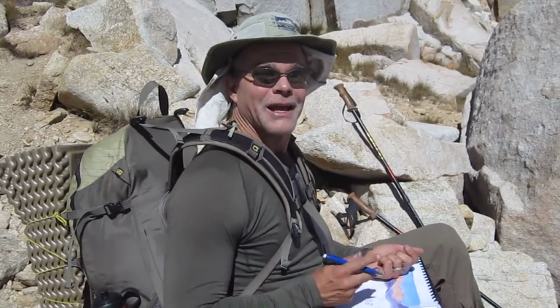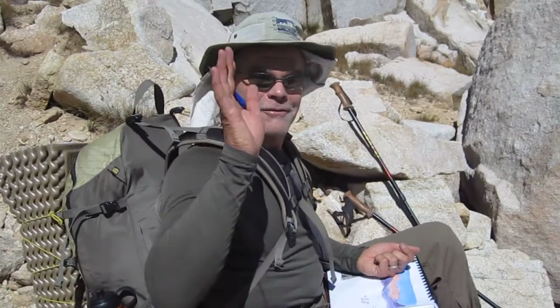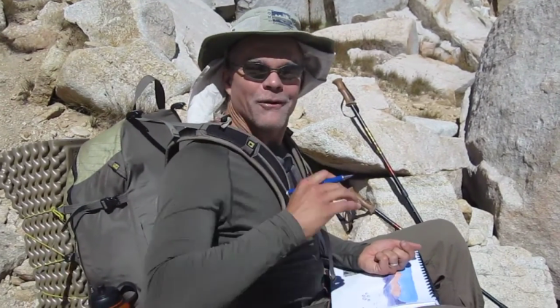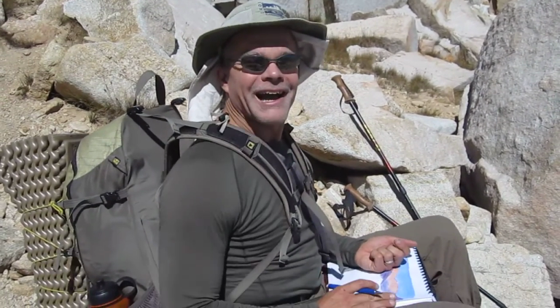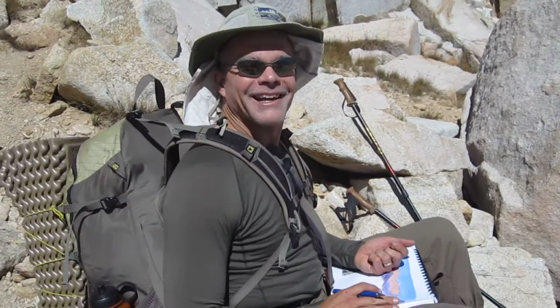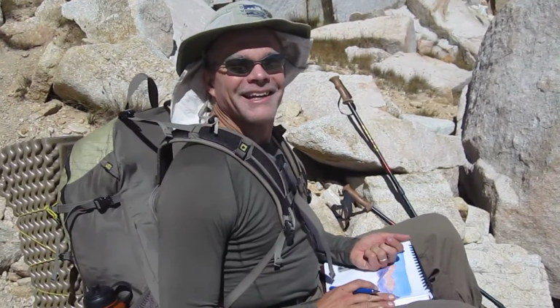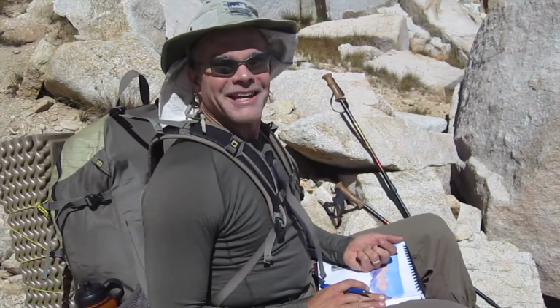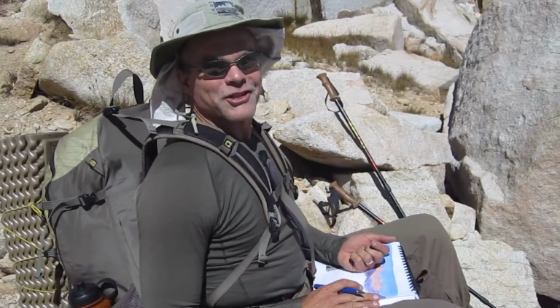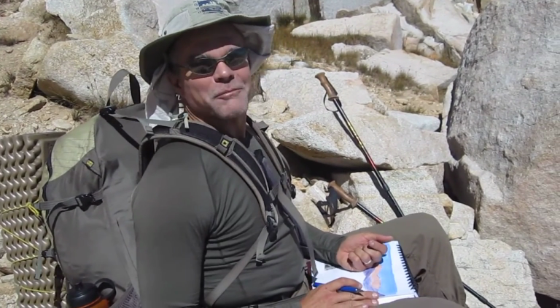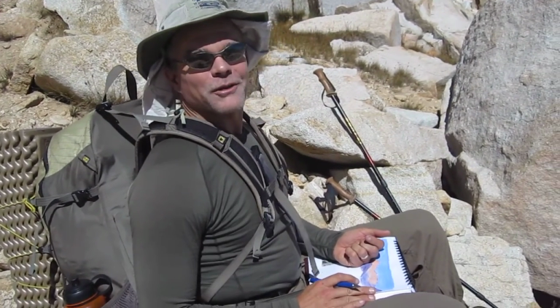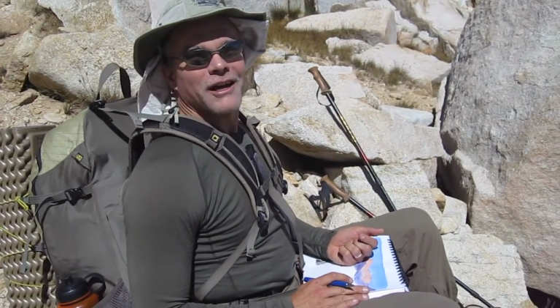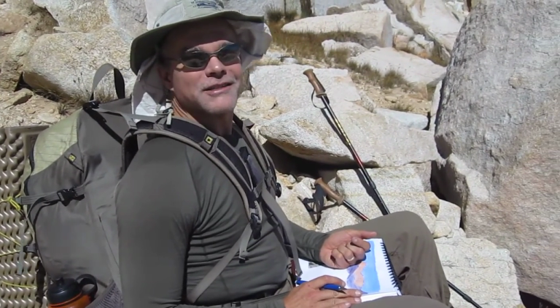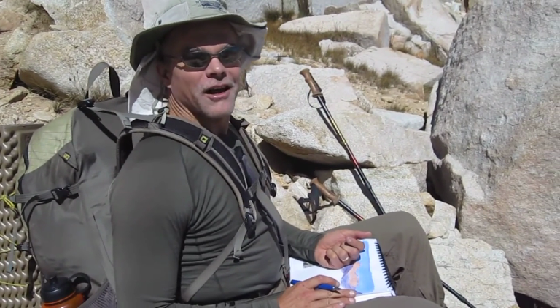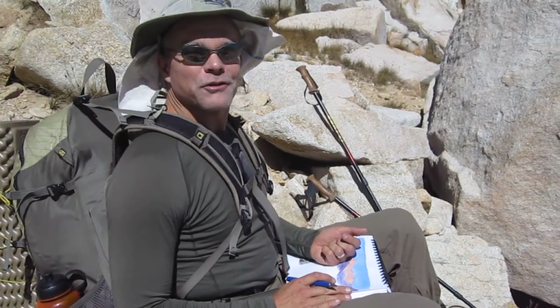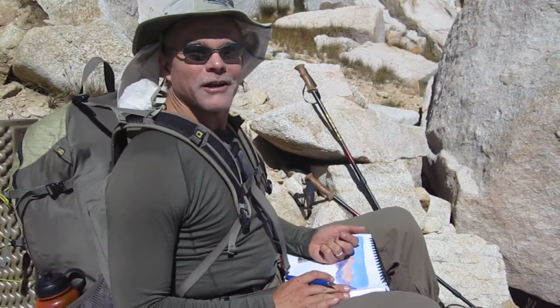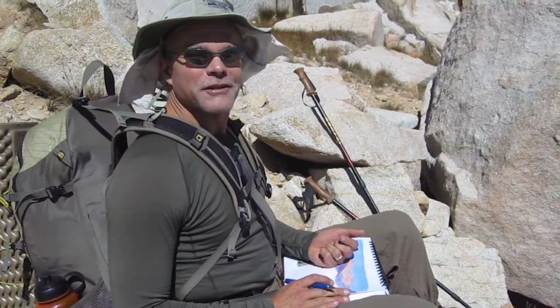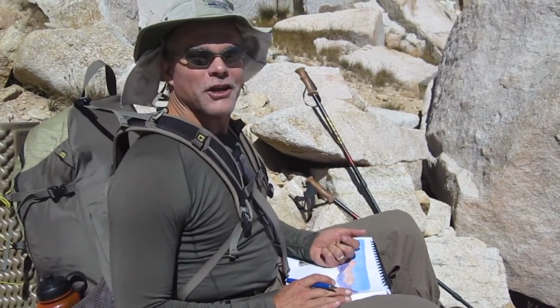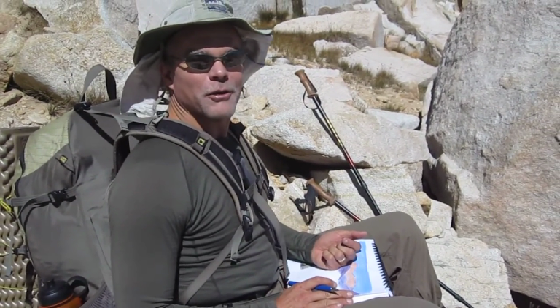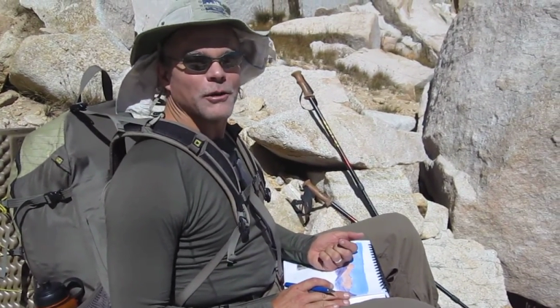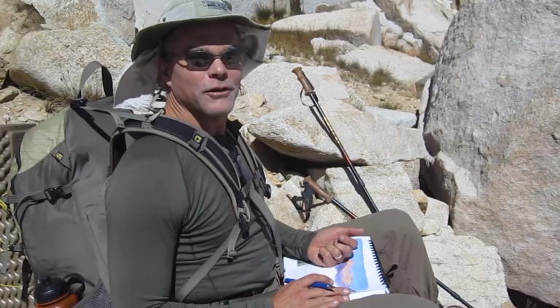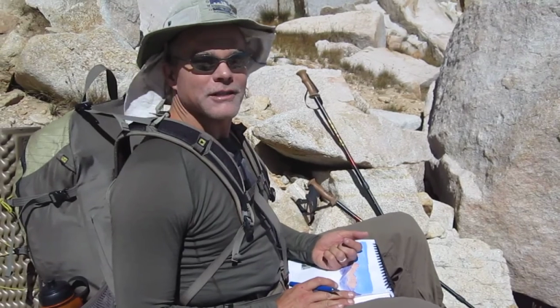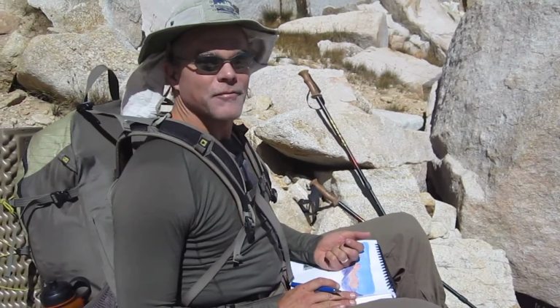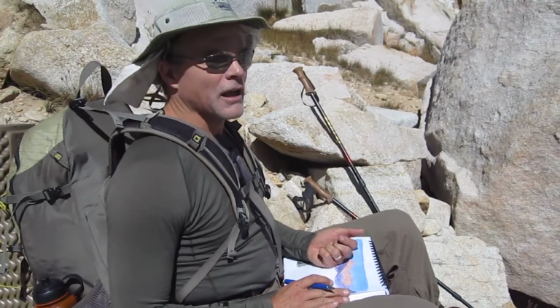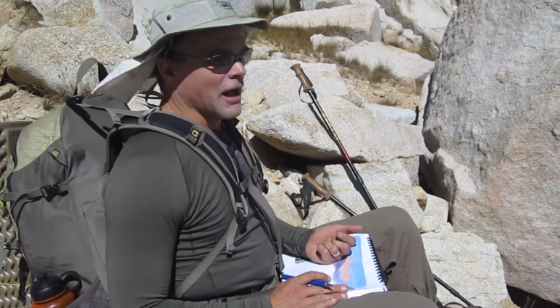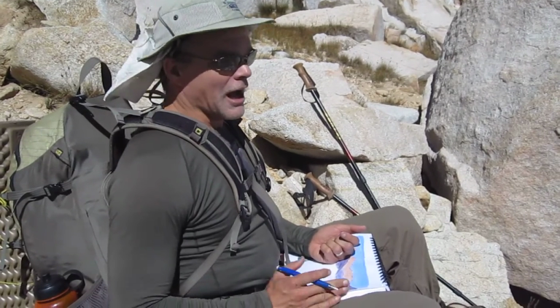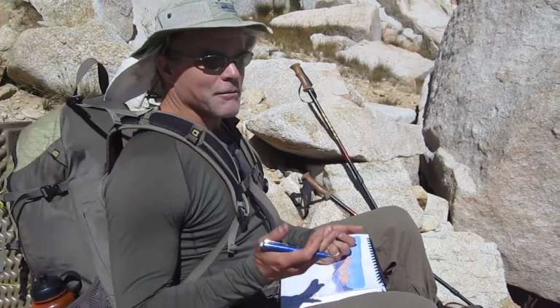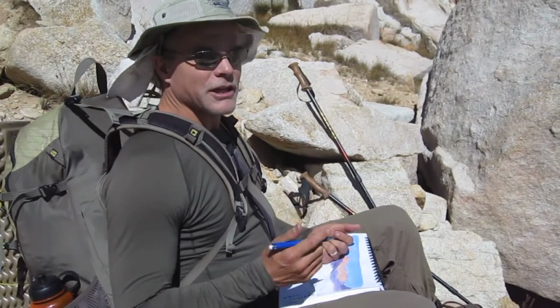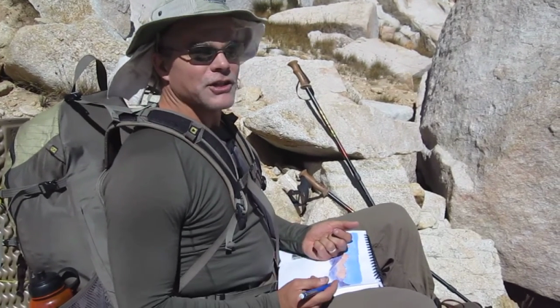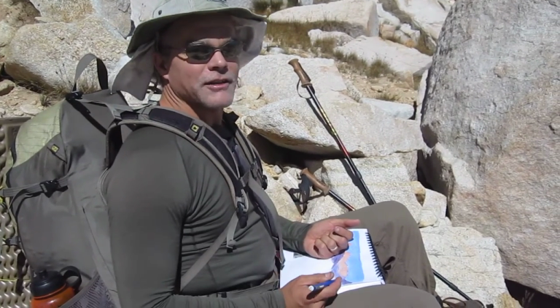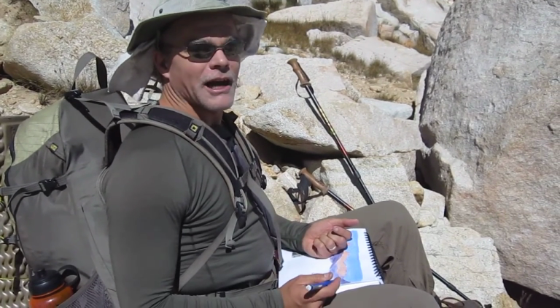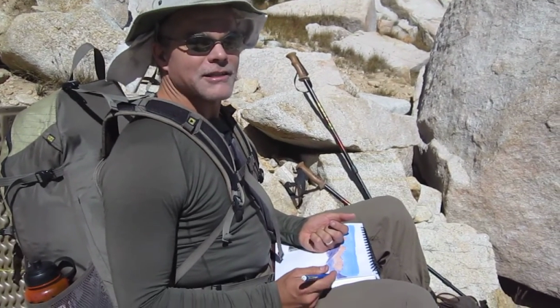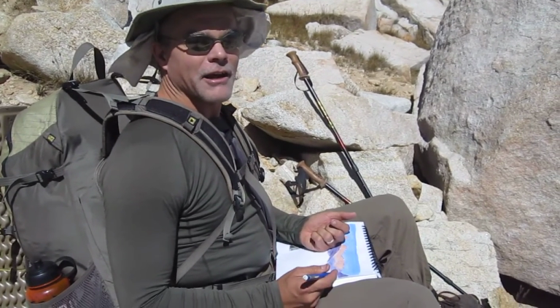Hi, it's John Muir Laws on the trail in the John Muir Wilderness. I'm sketching with you in the High Sierra.